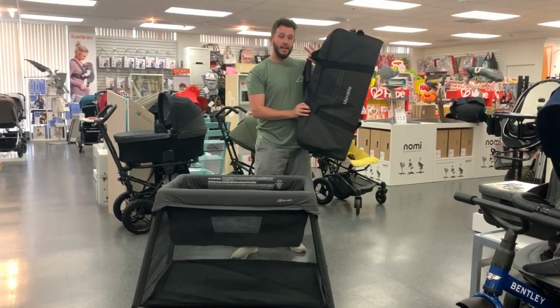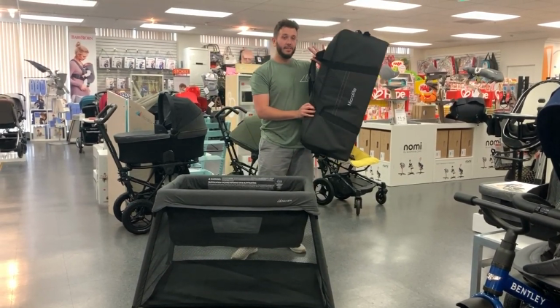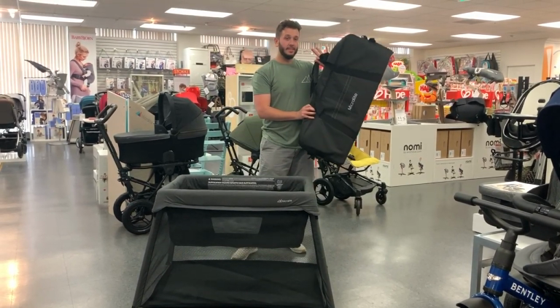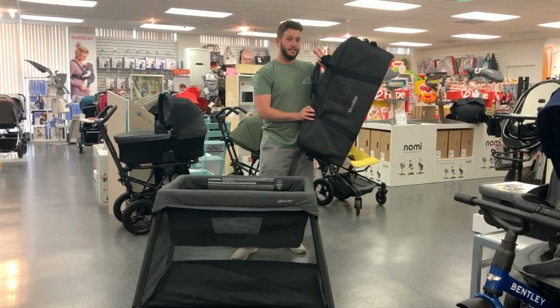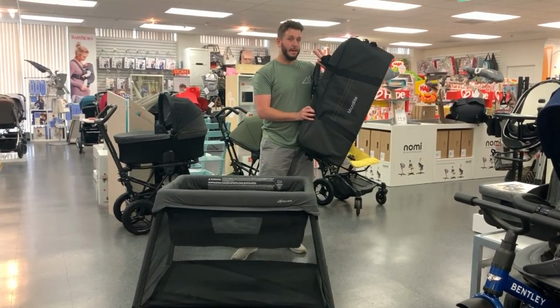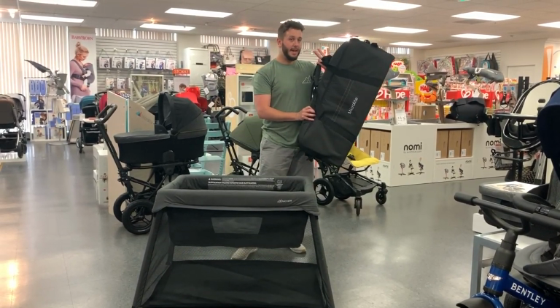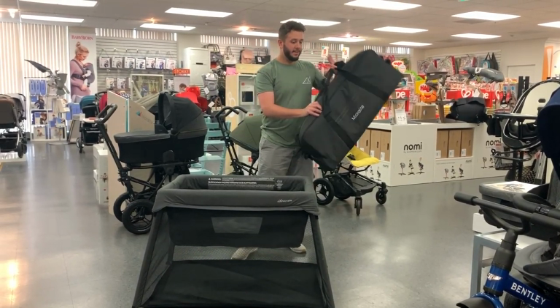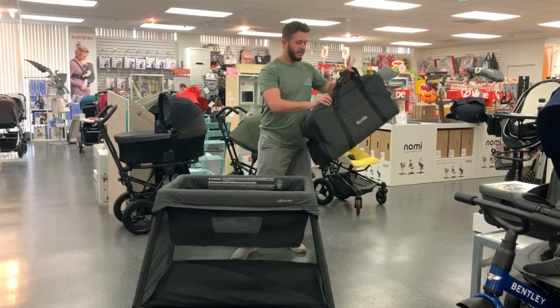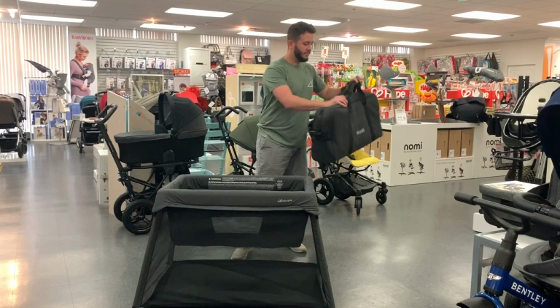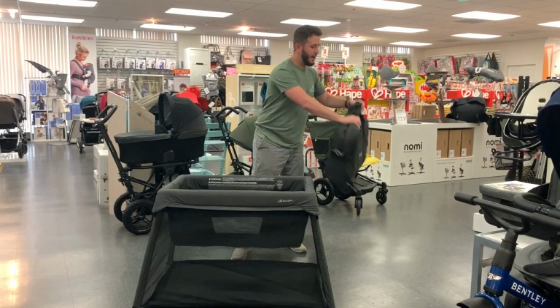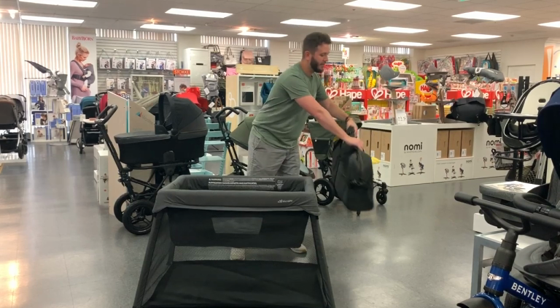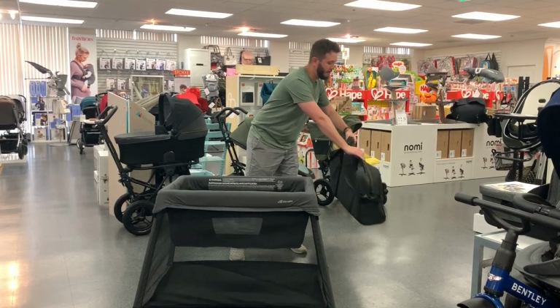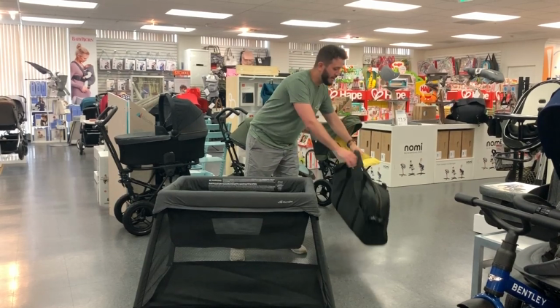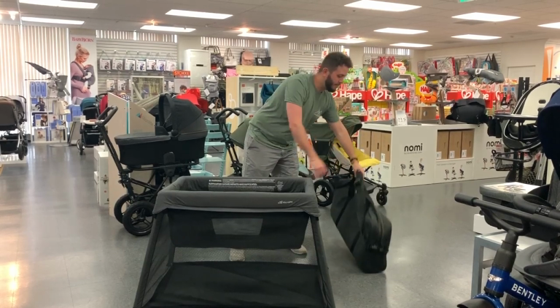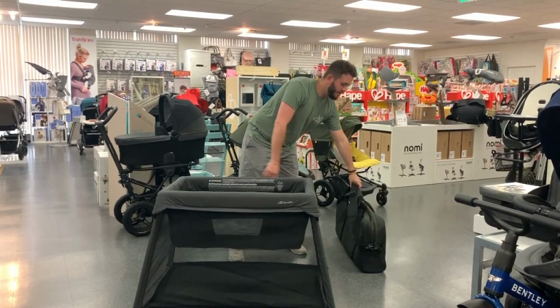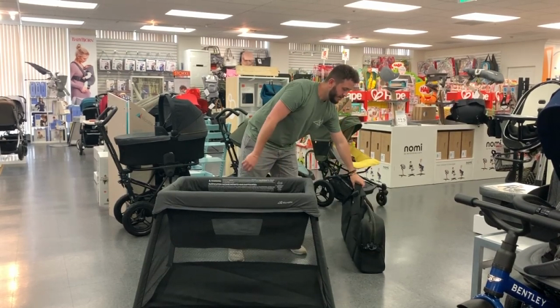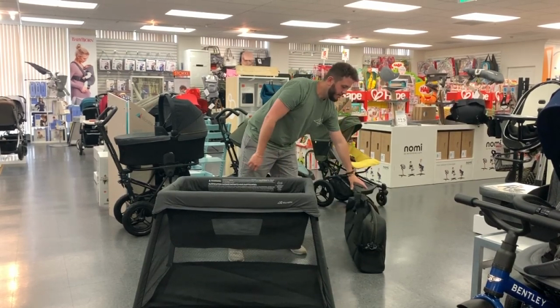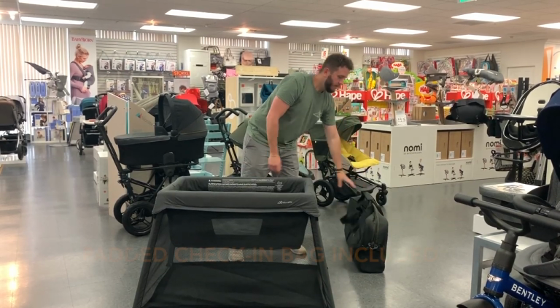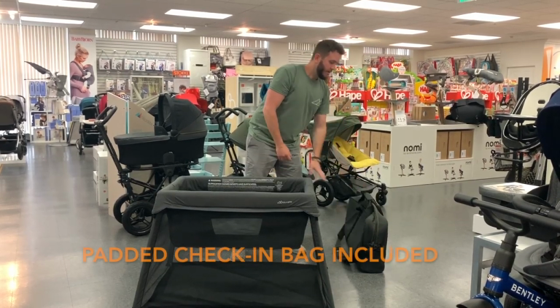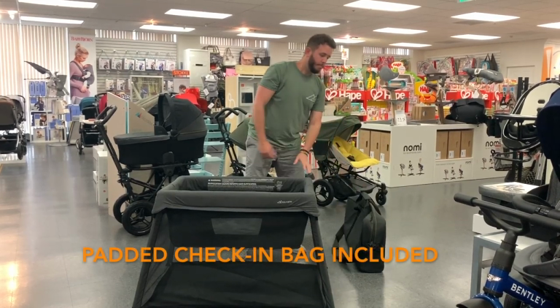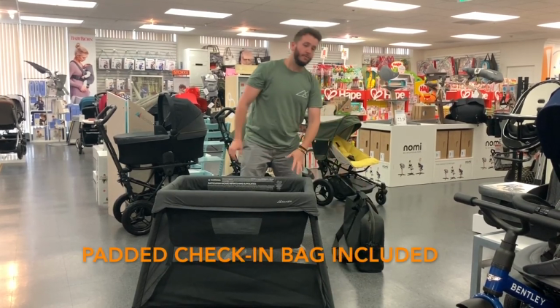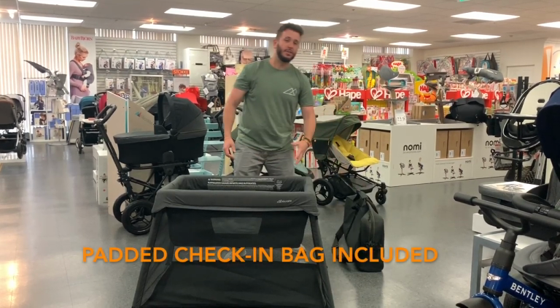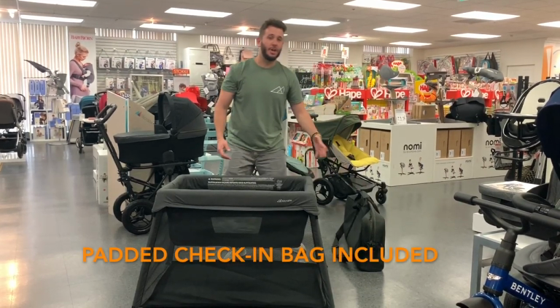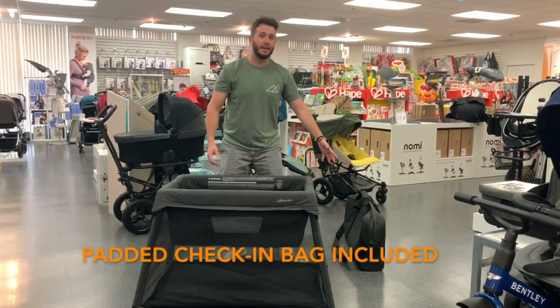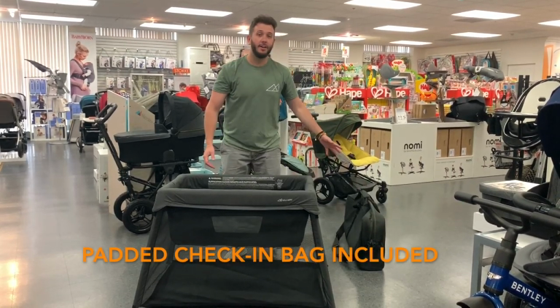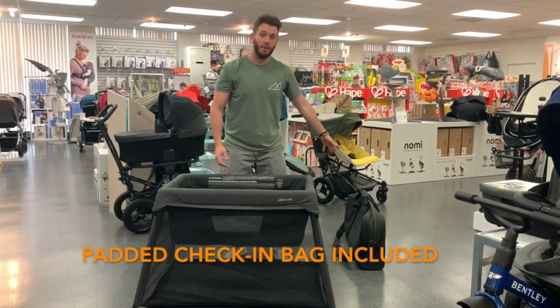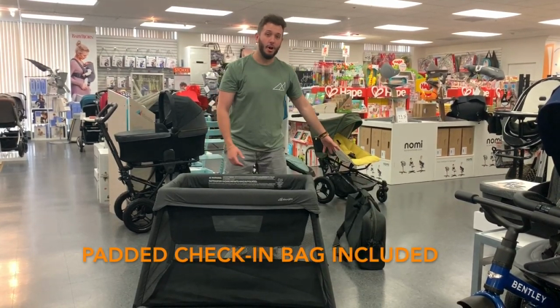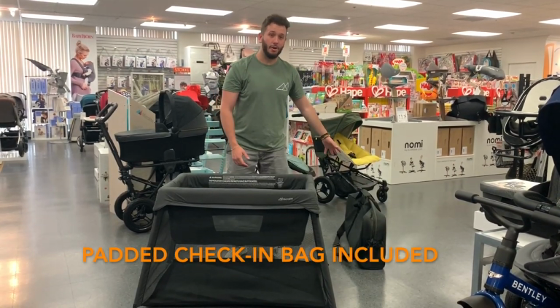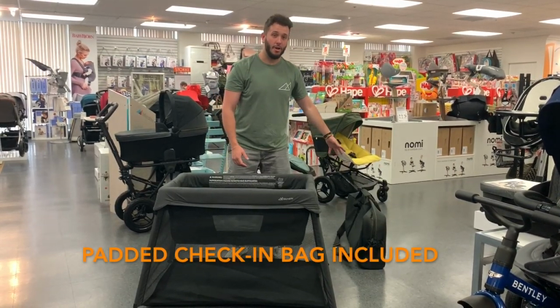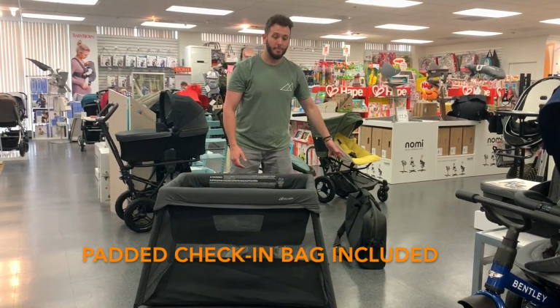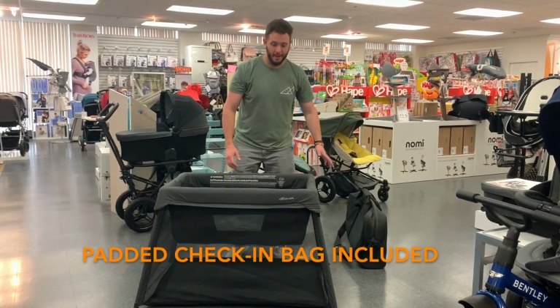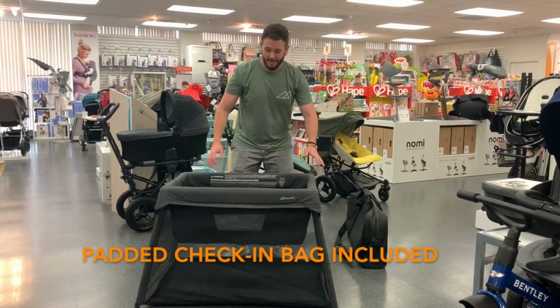This is the bag that the Travel Cot will come in — perfect for checking on and off a plane.